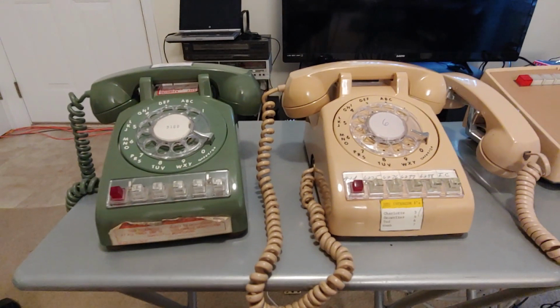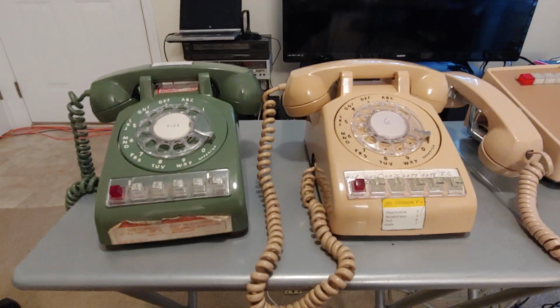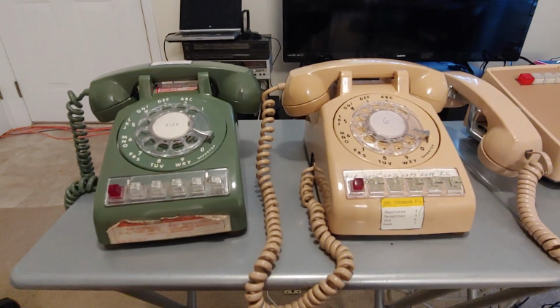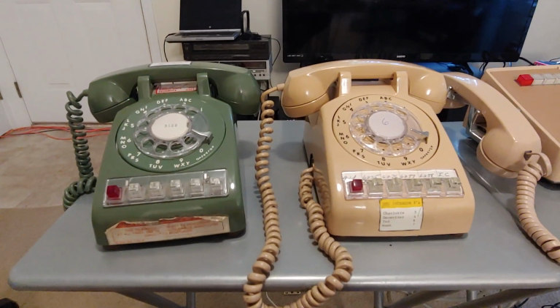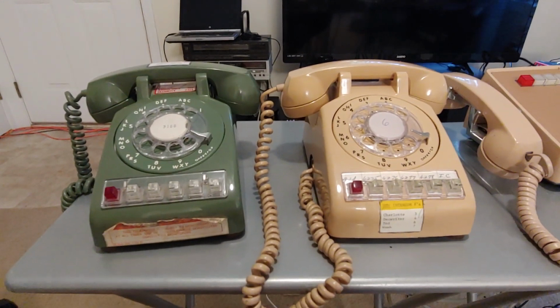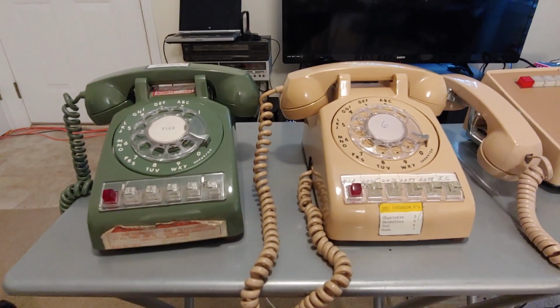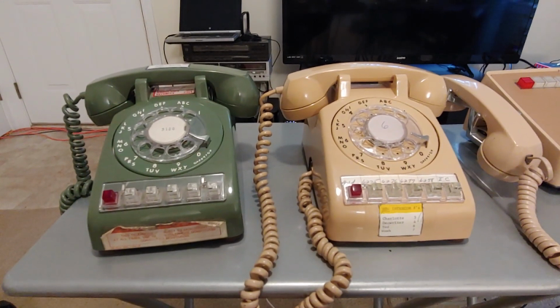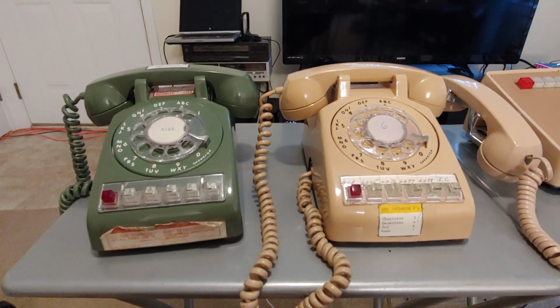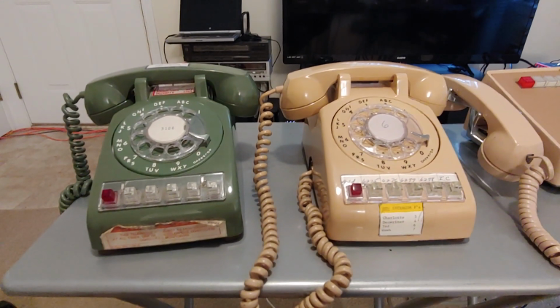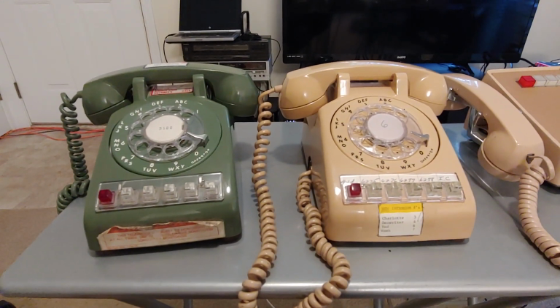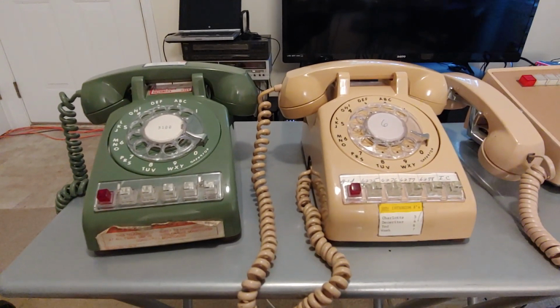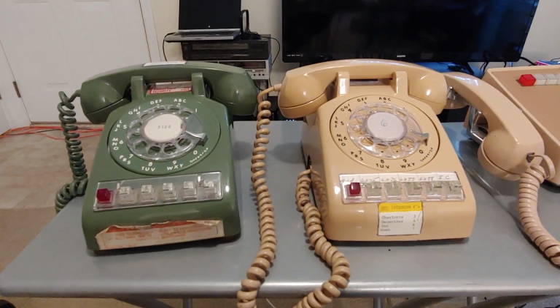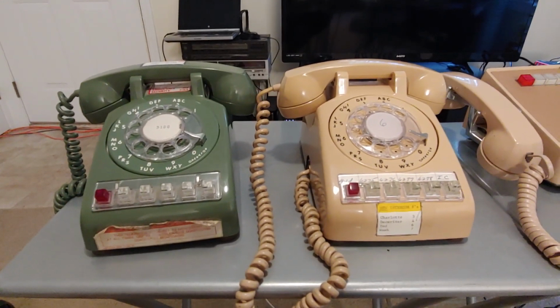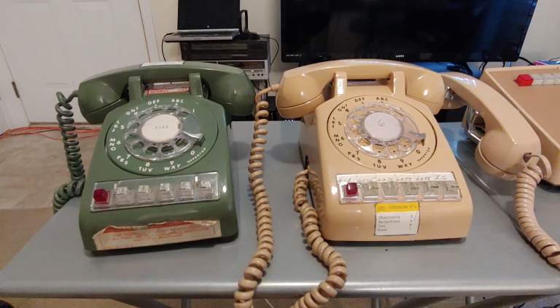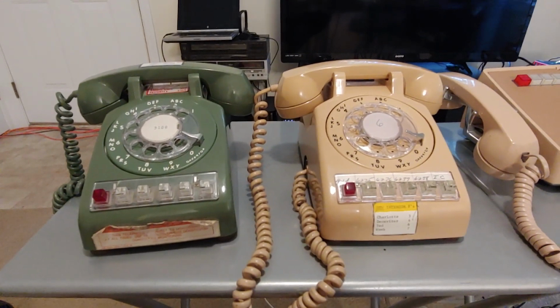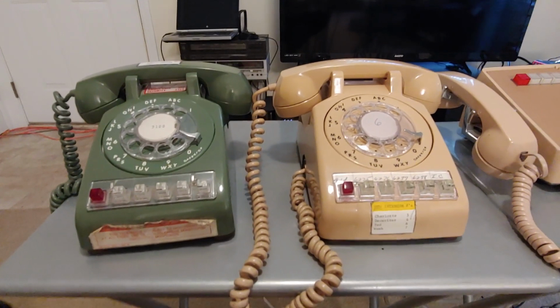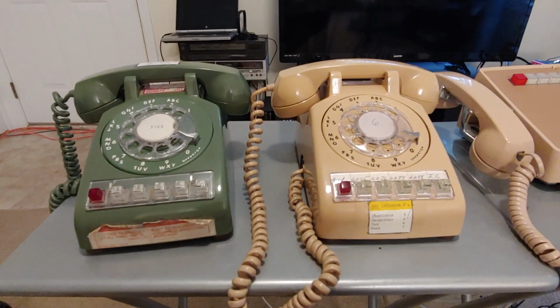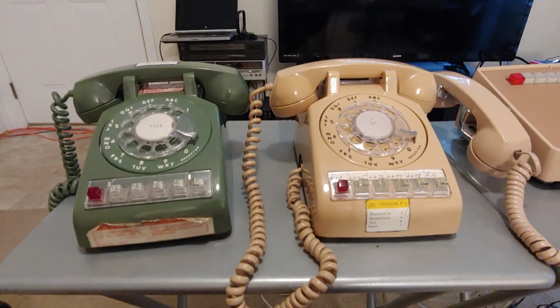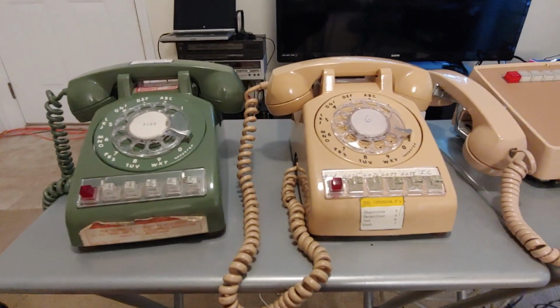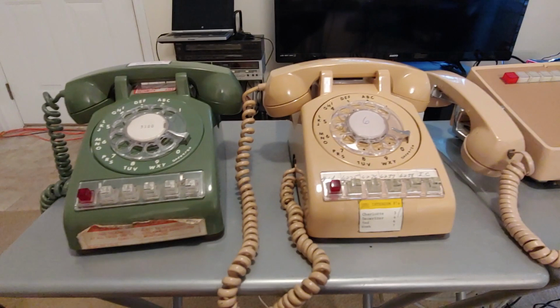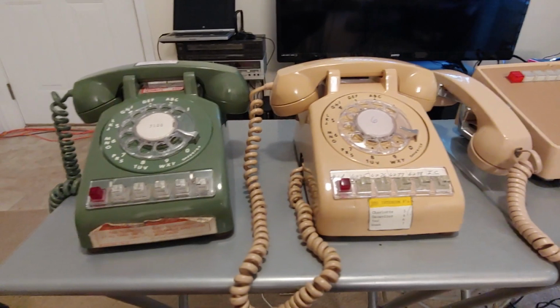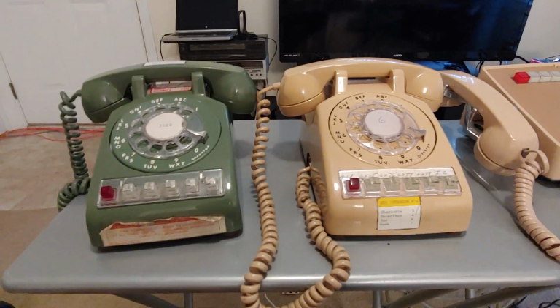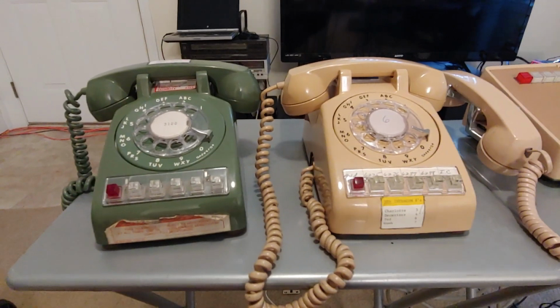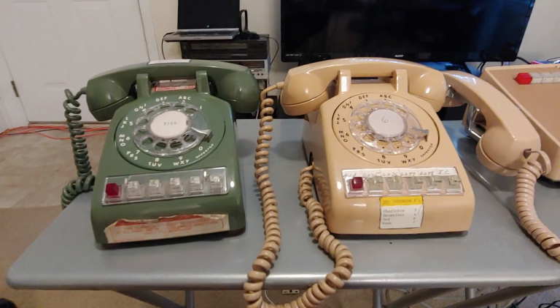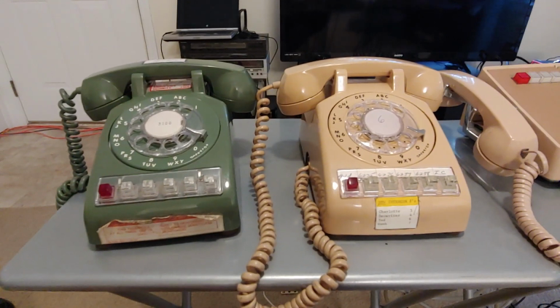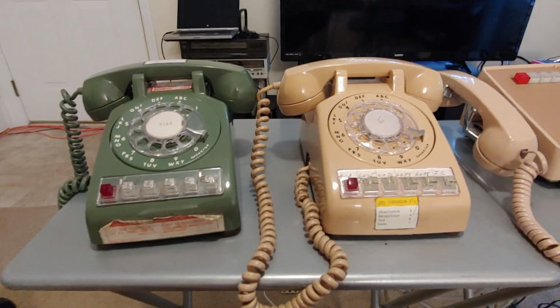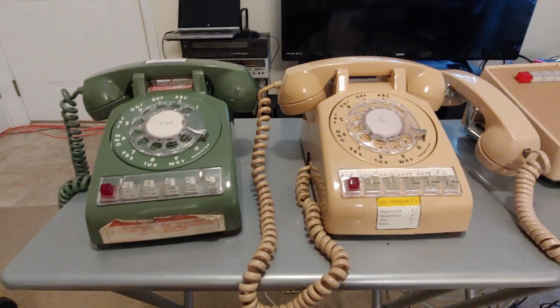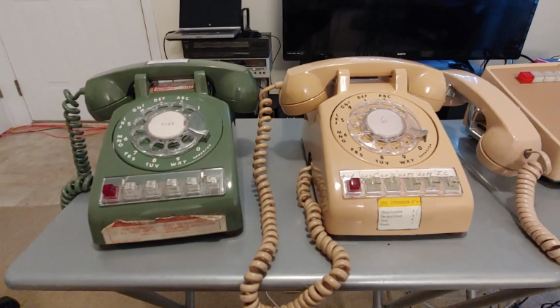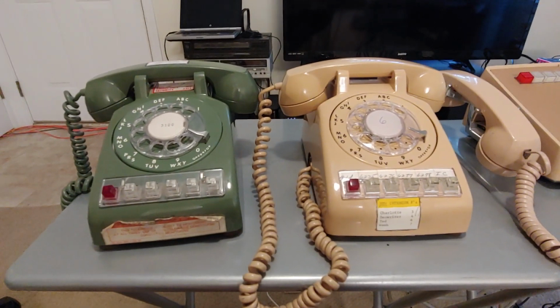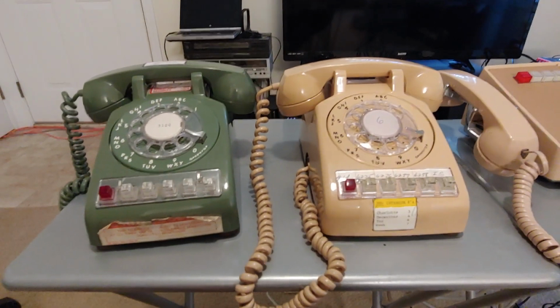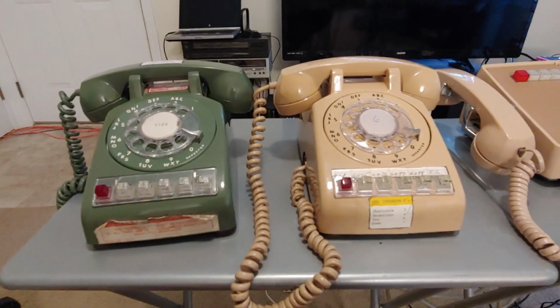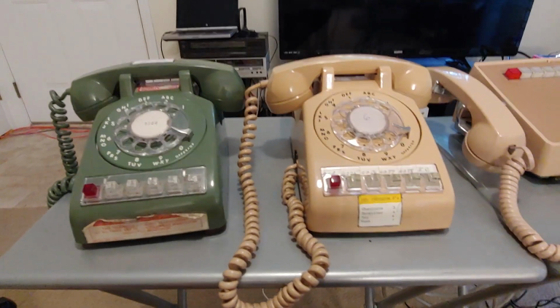Hello everyone, Scott here, Telecom Guide 10. I haven't made a video in quite a few years, but I've got something pretty cool I want to show you.